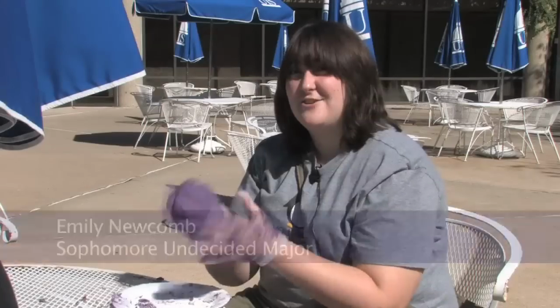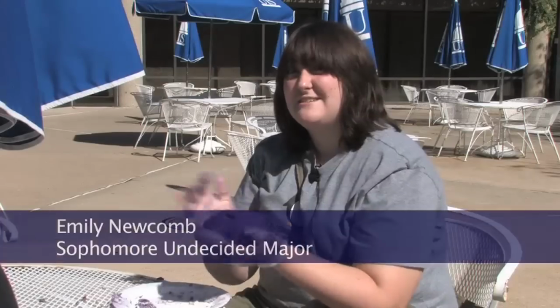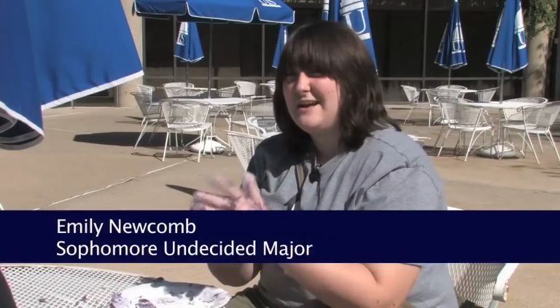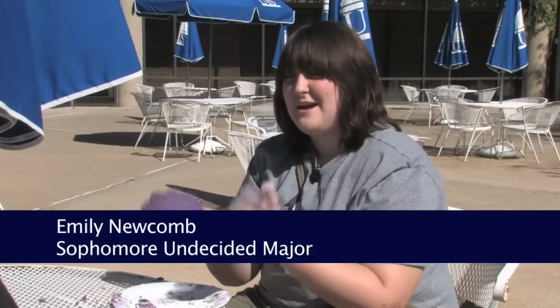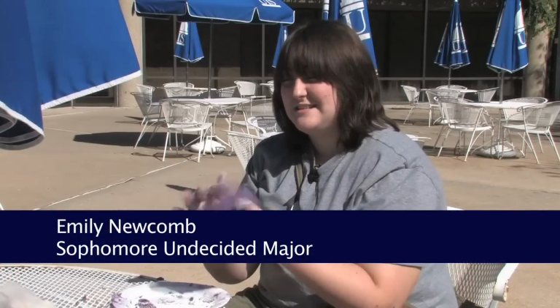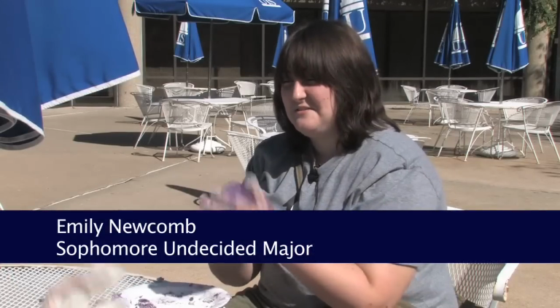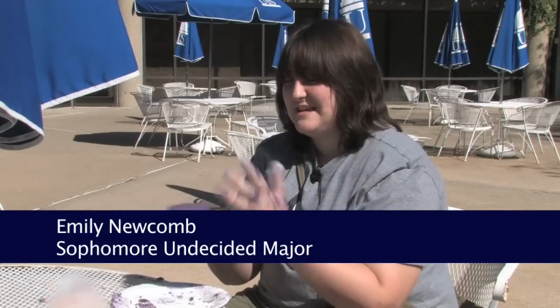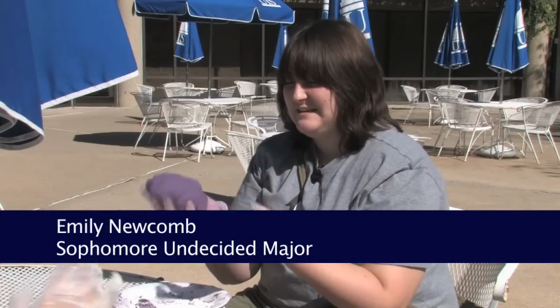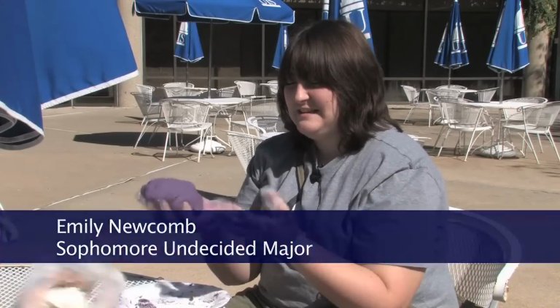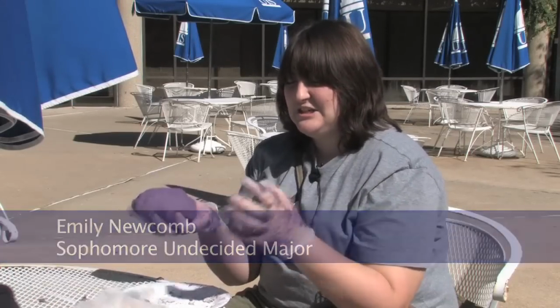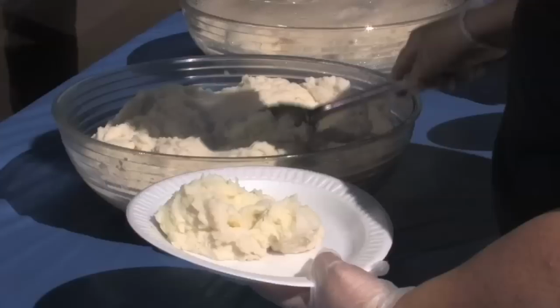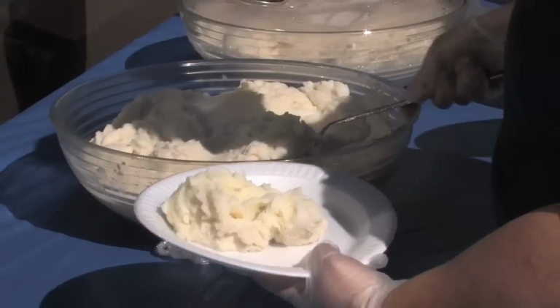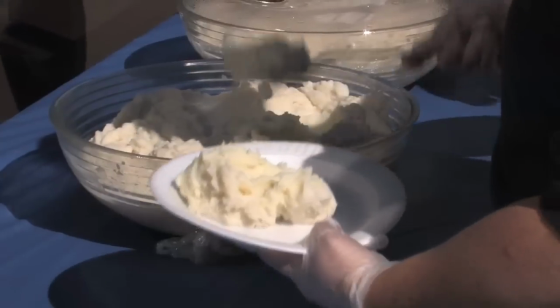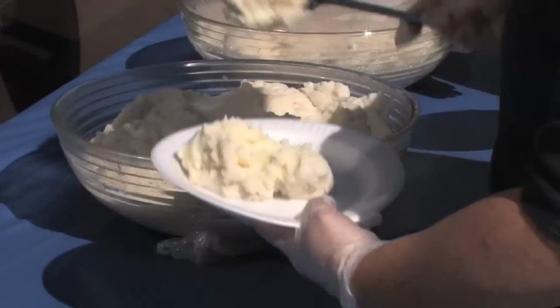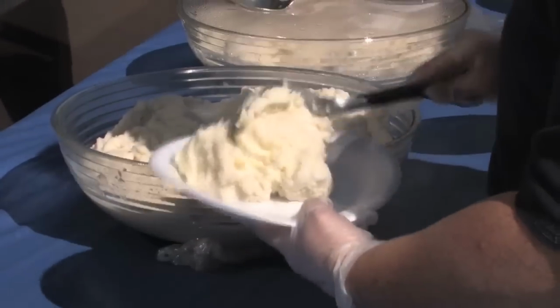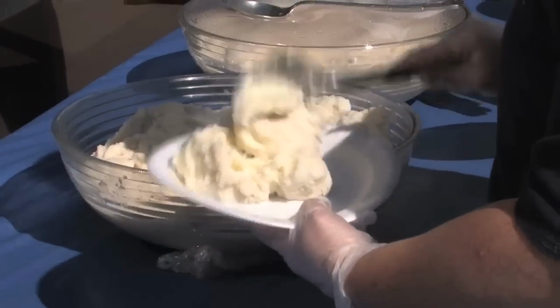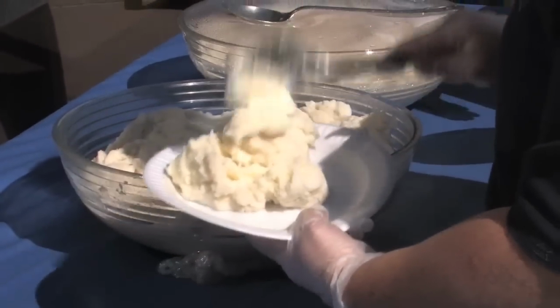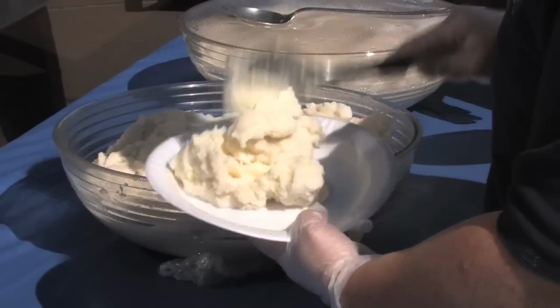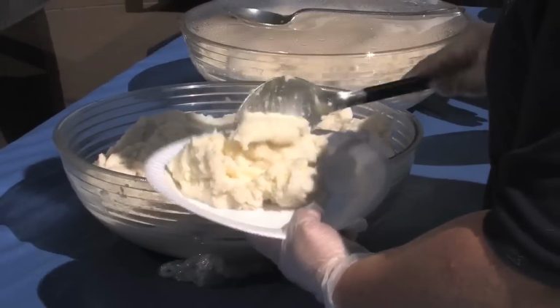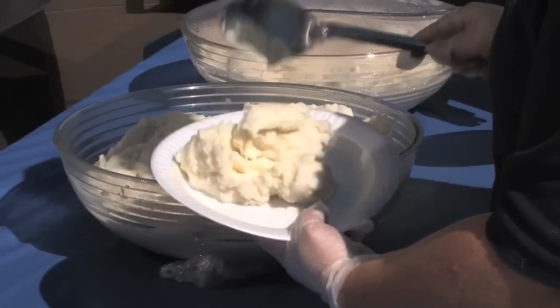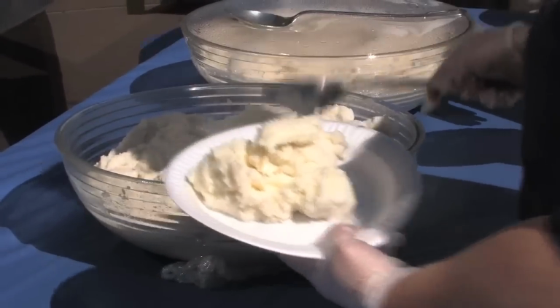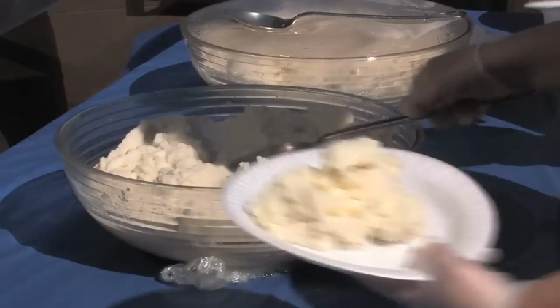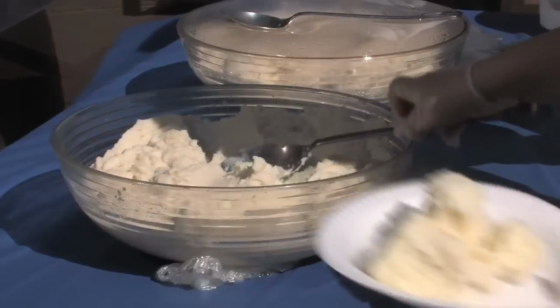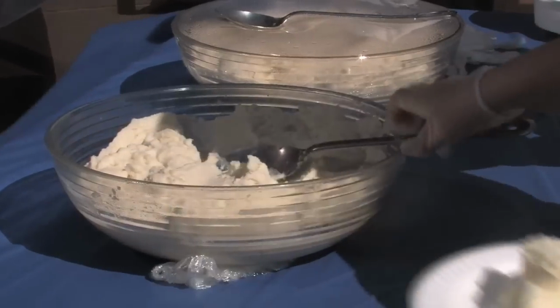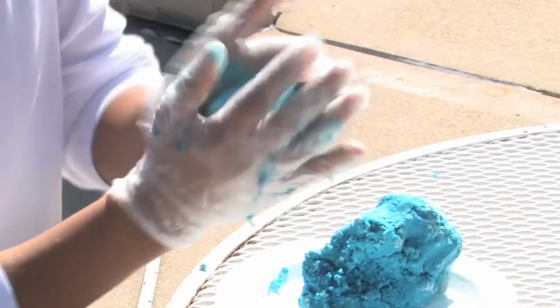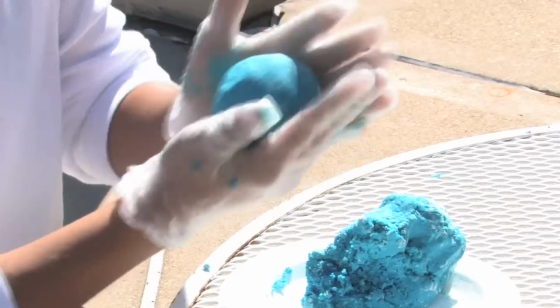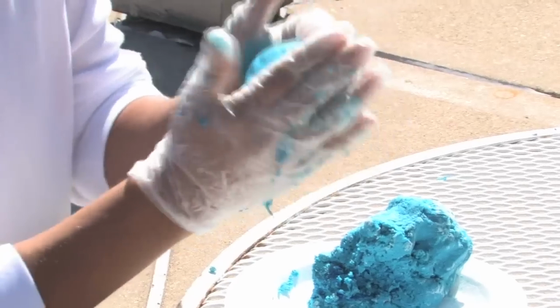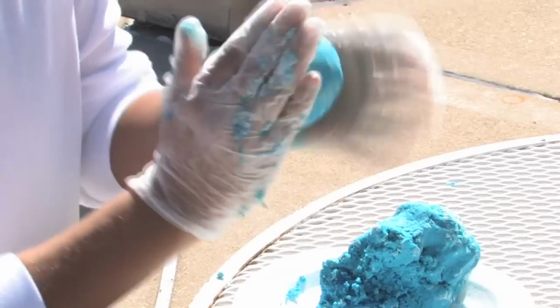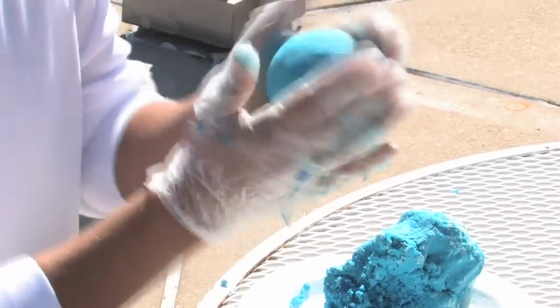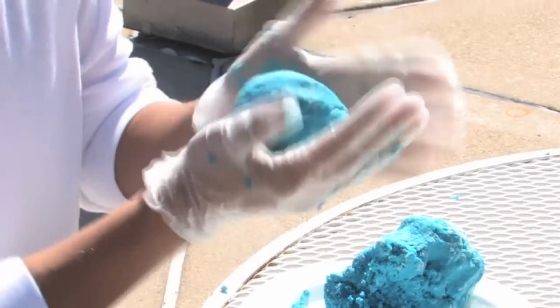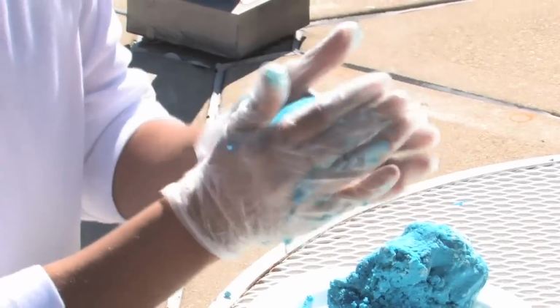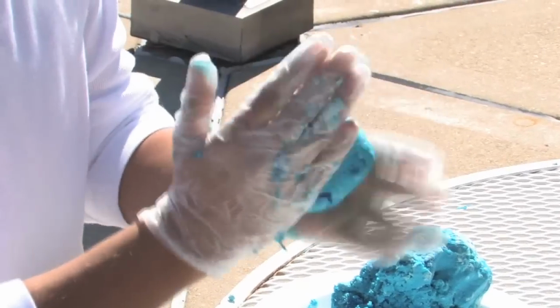At first I was a little apprehensive. I was like, touching these wouldn't be fun, but it's actually not that bad. Kind of just like a giant ball of play-doh.